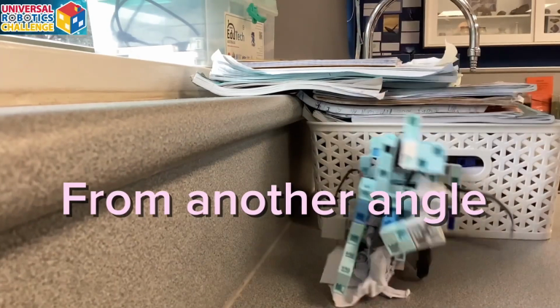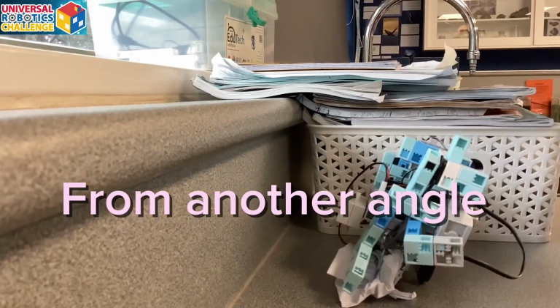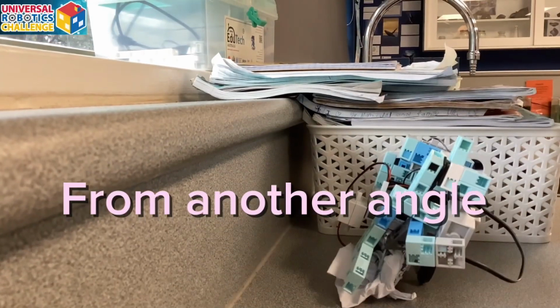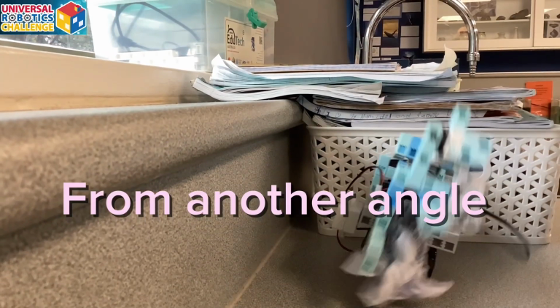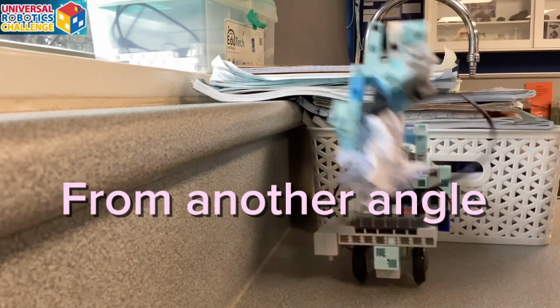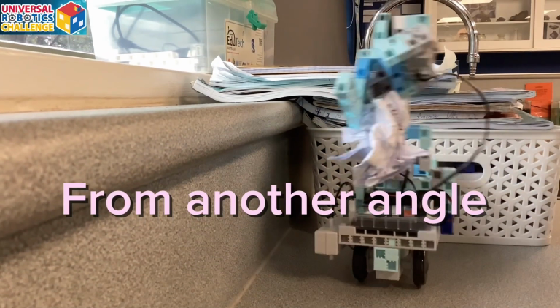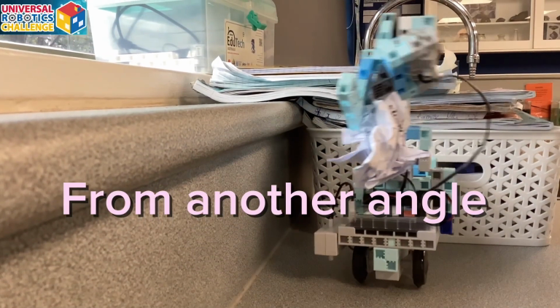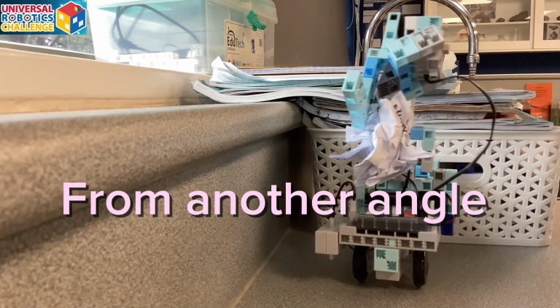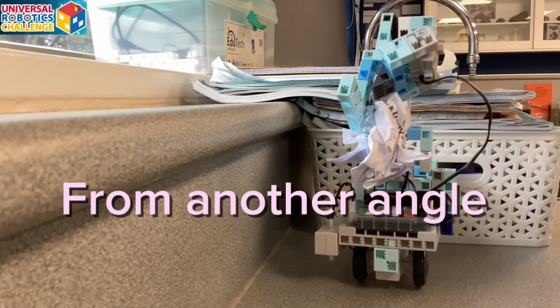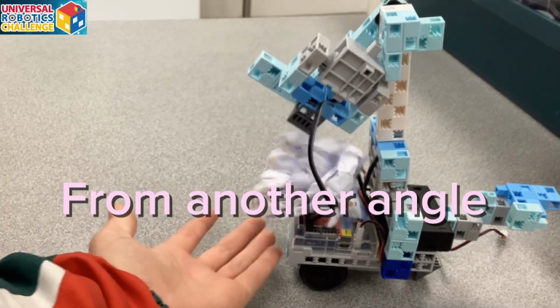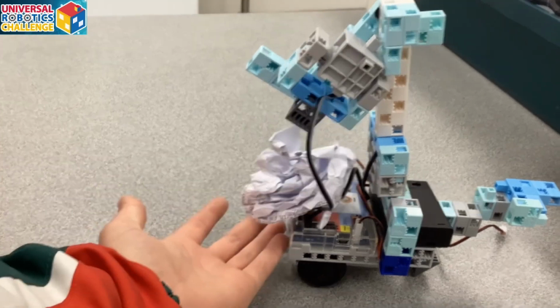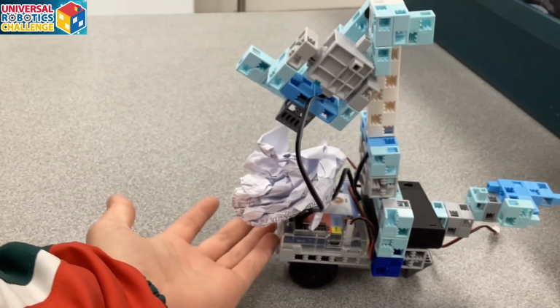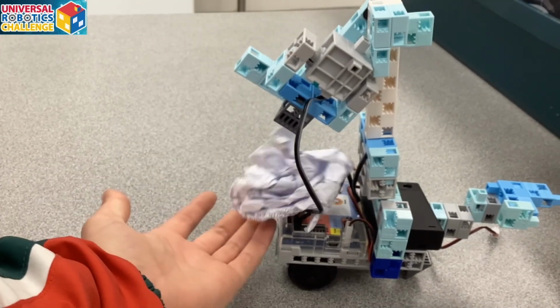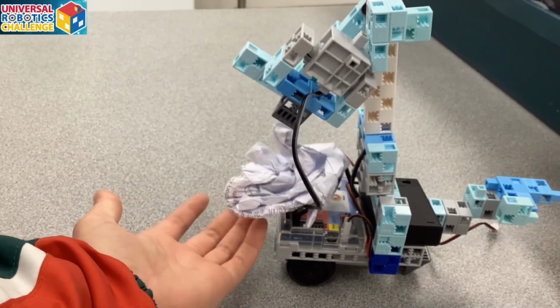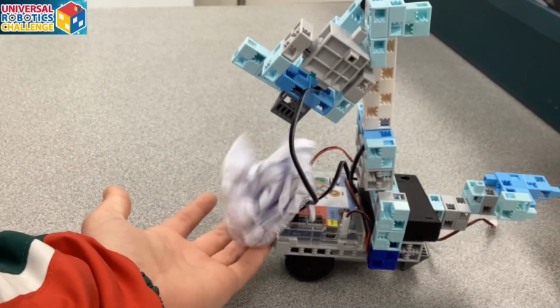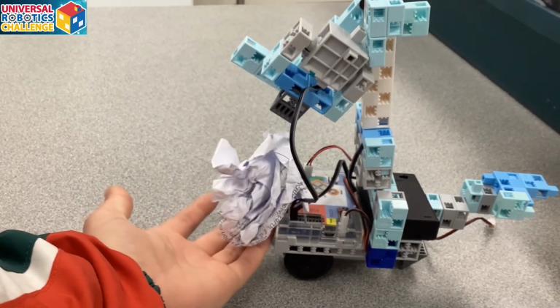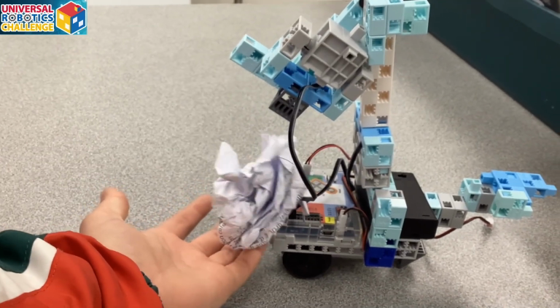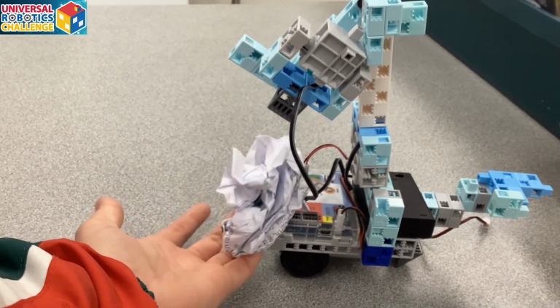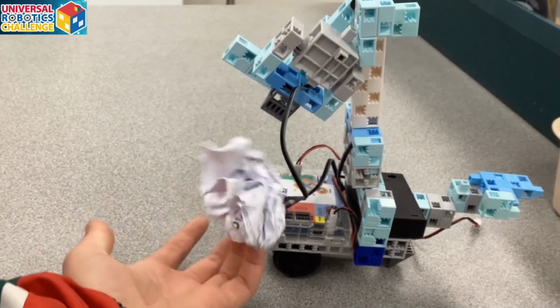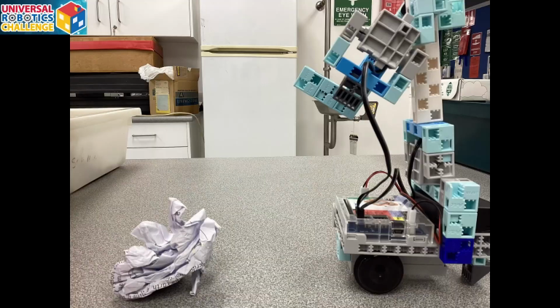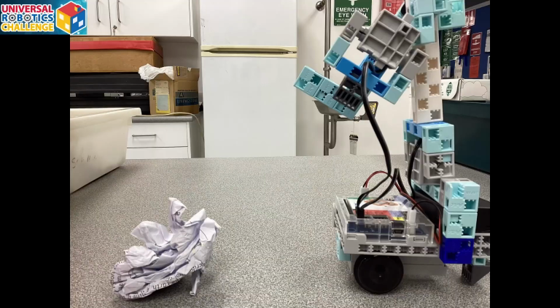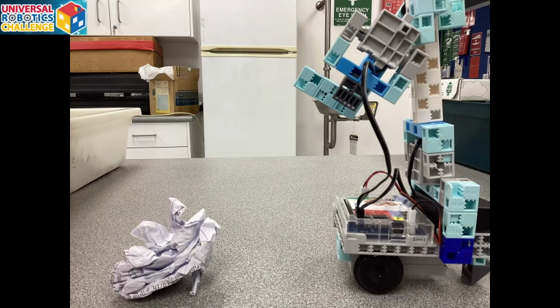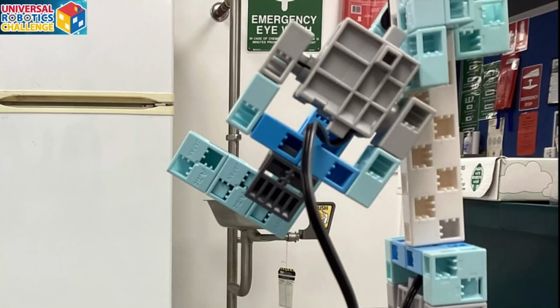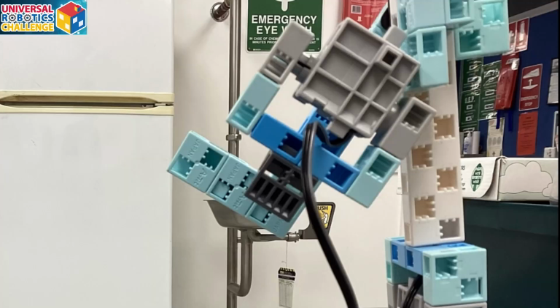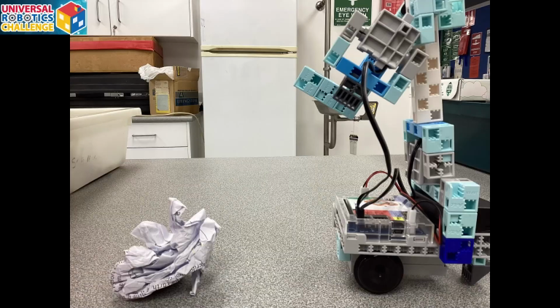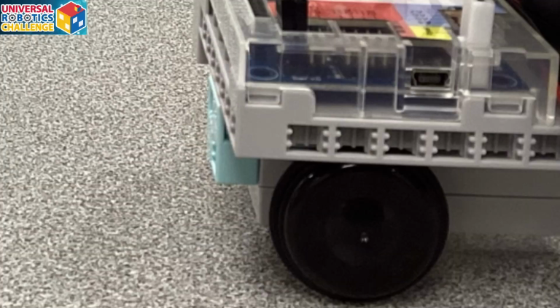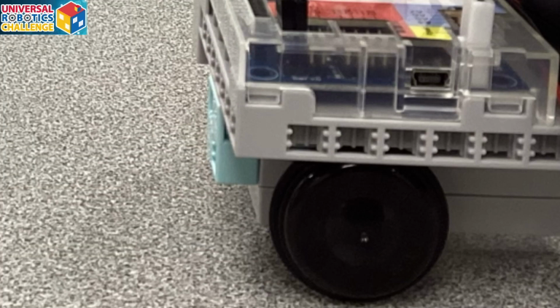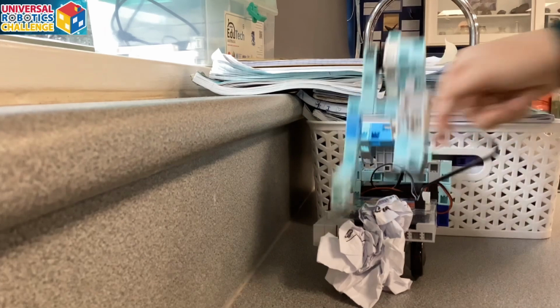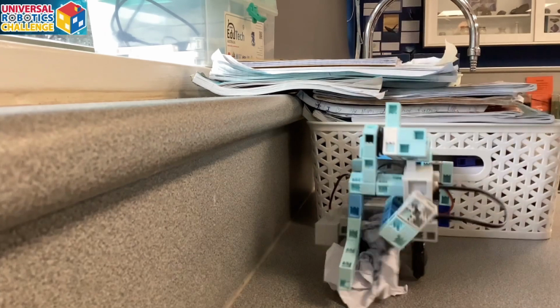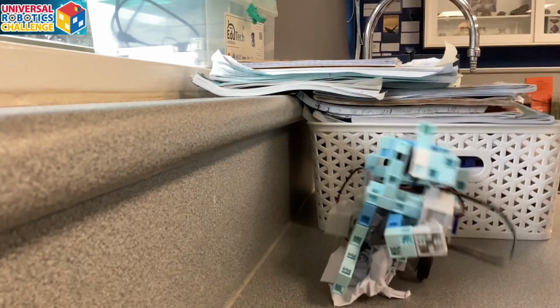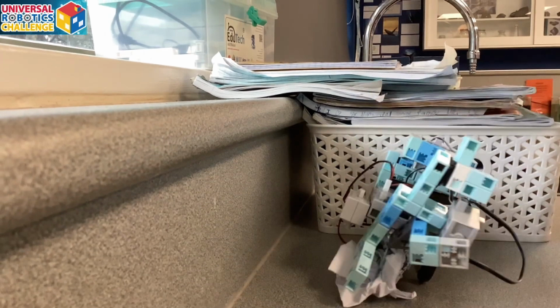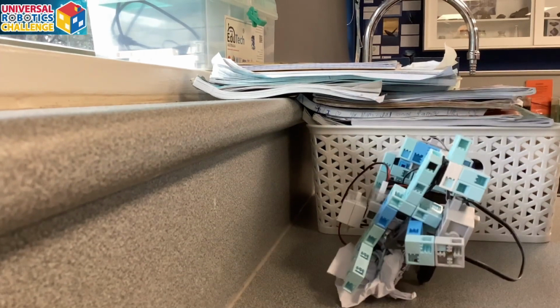This robot can lift things up, move to put them inside of a box or into your hands. It has a scoop, wheels, and everything needed to make a good robot.